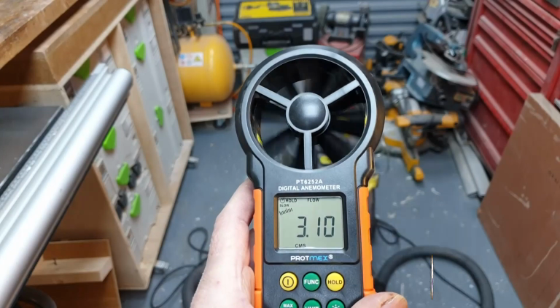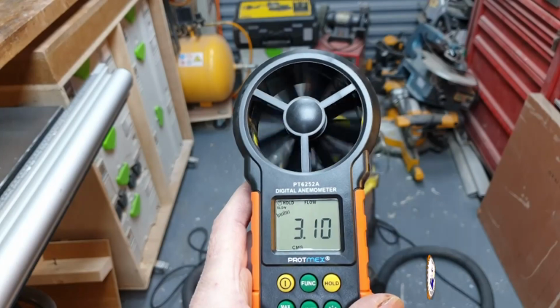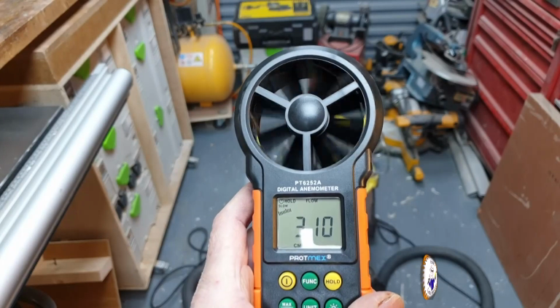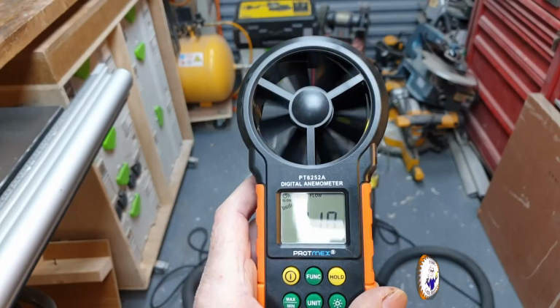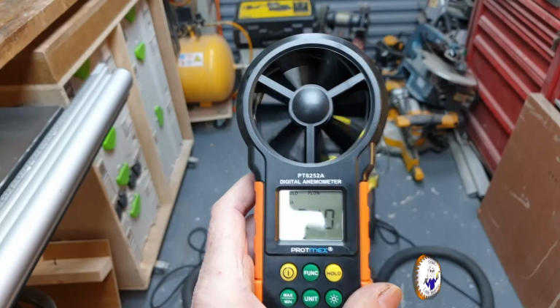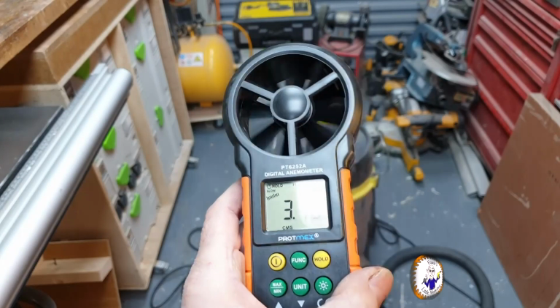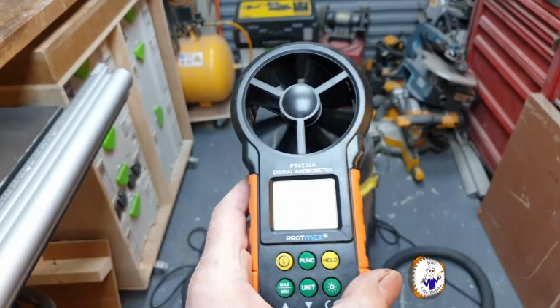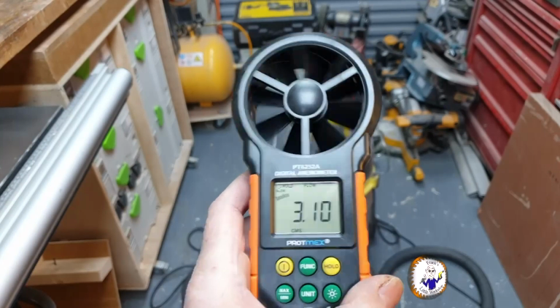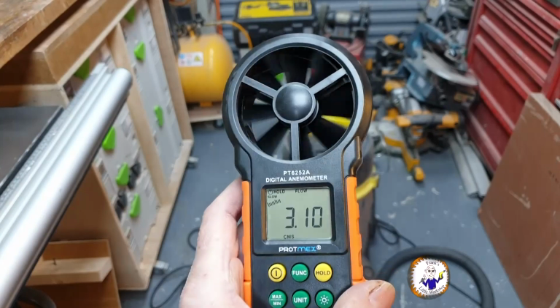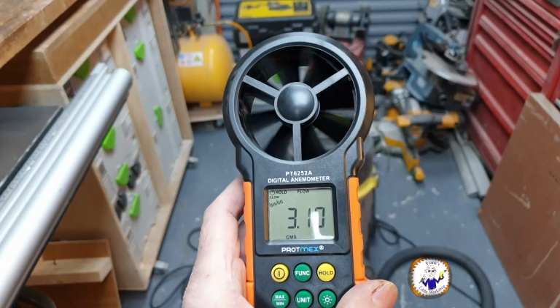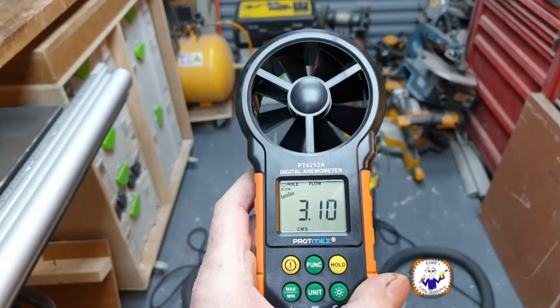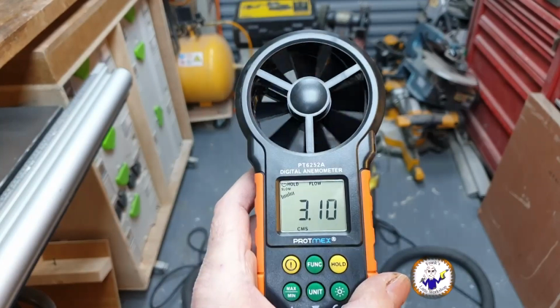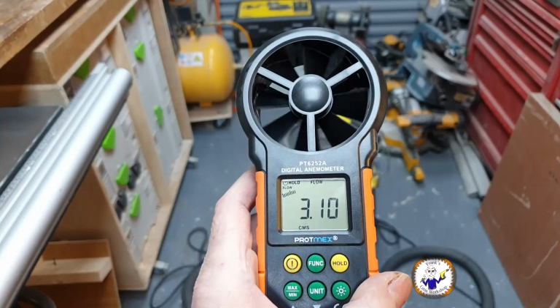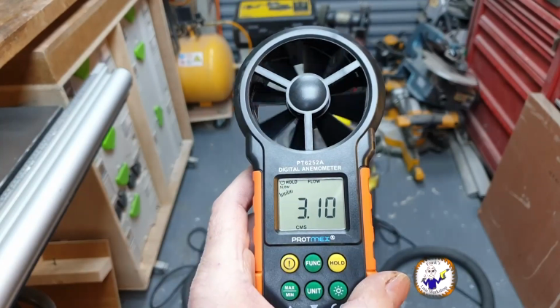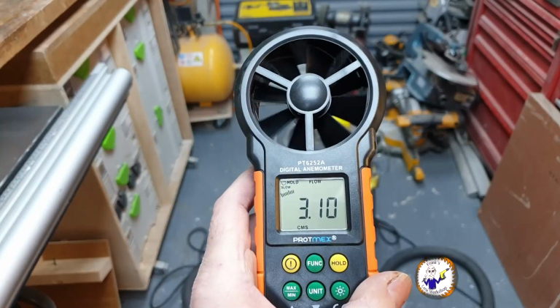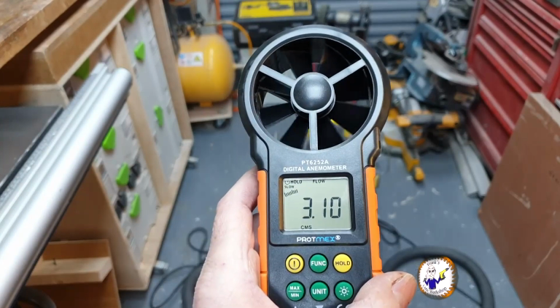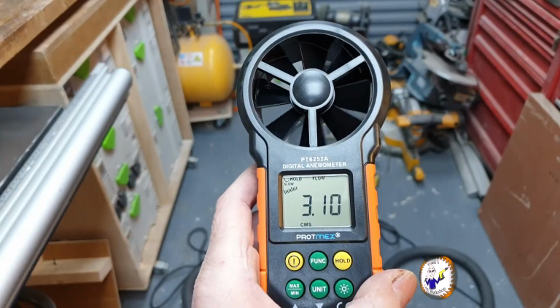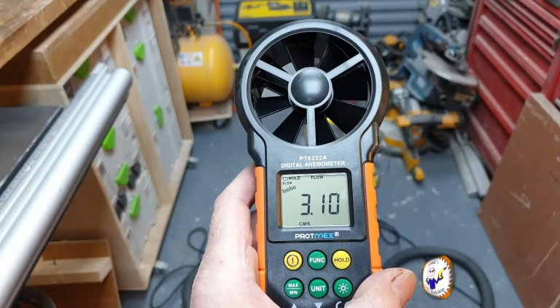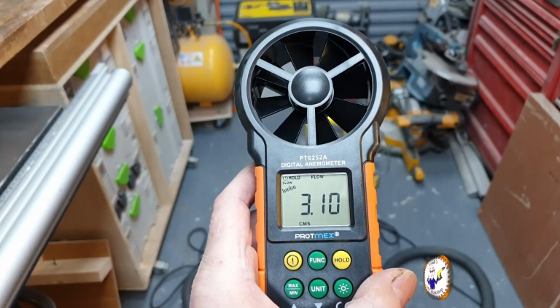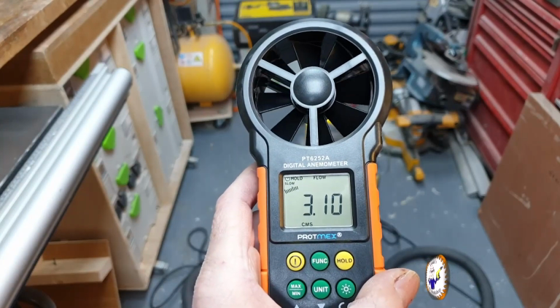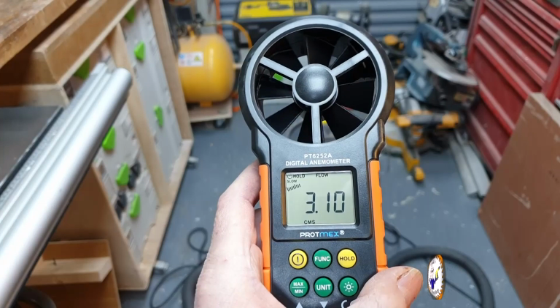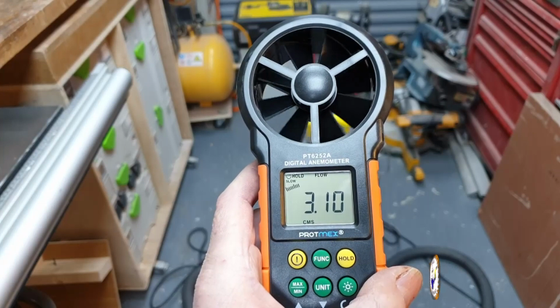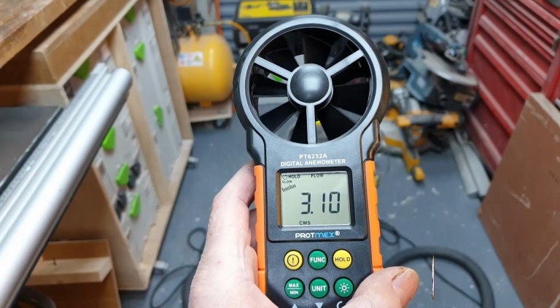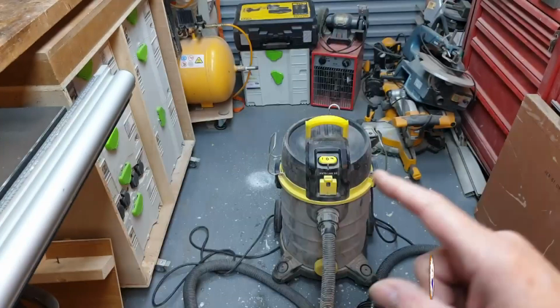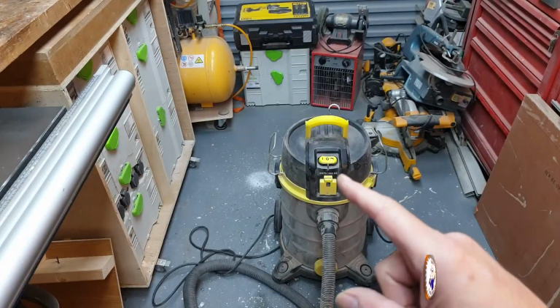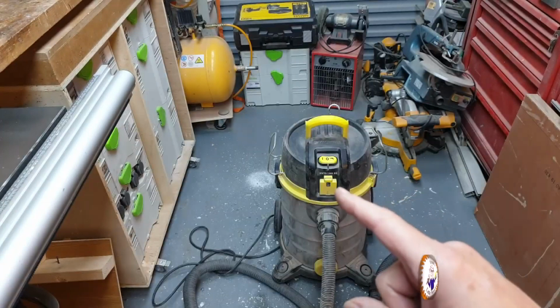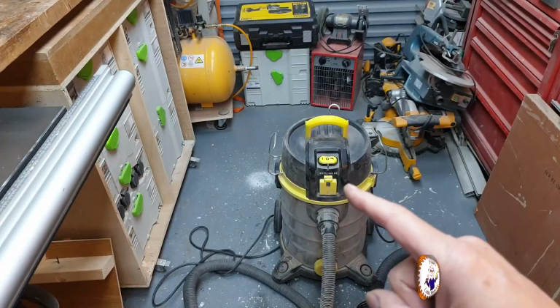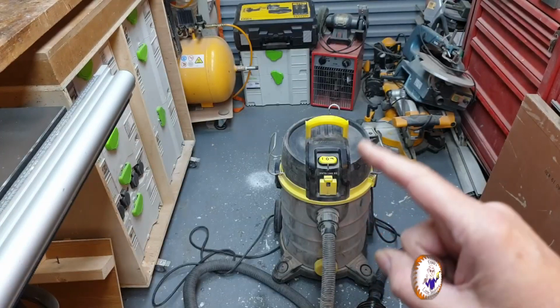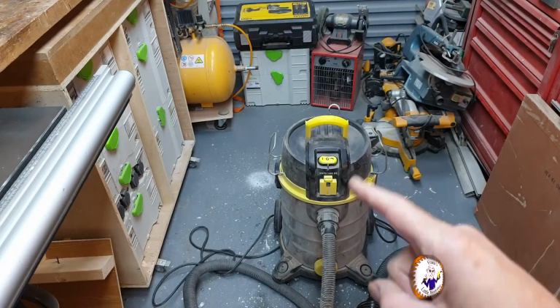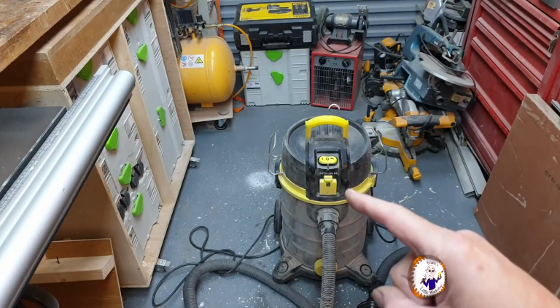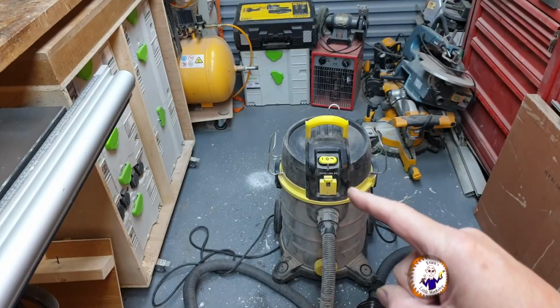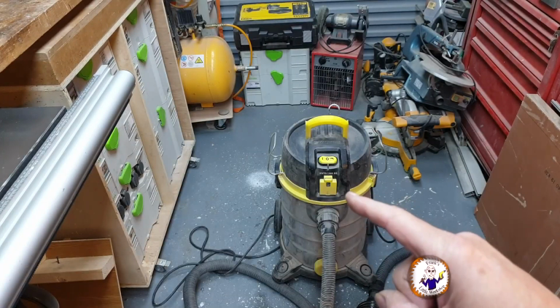I did a hold there and we got 3.10 cubic meters per second. Let's get messy and clean this out.